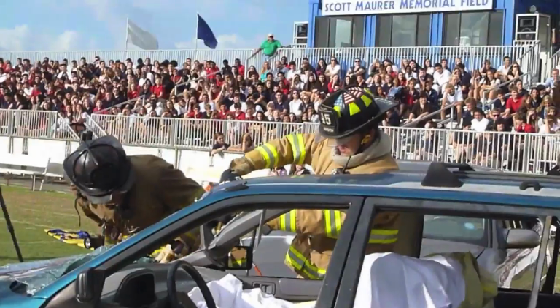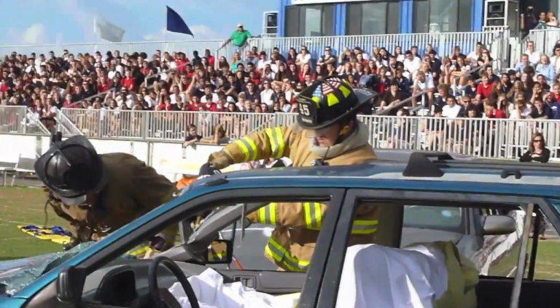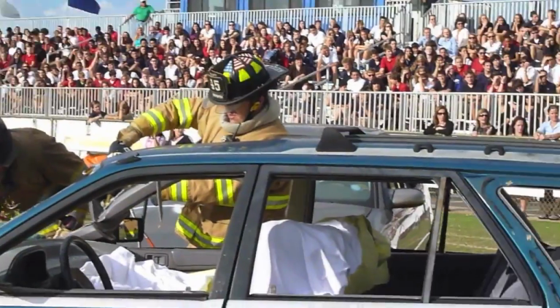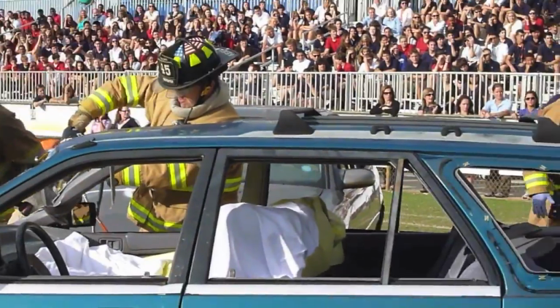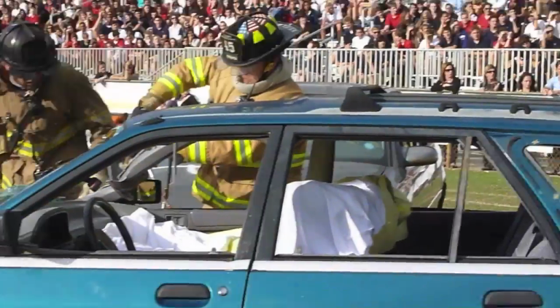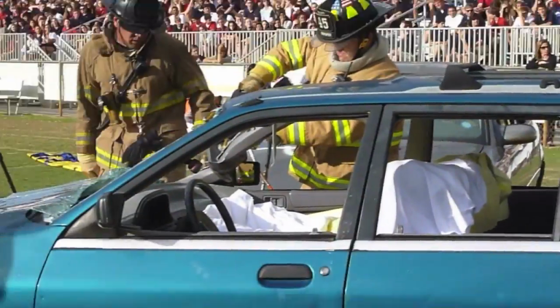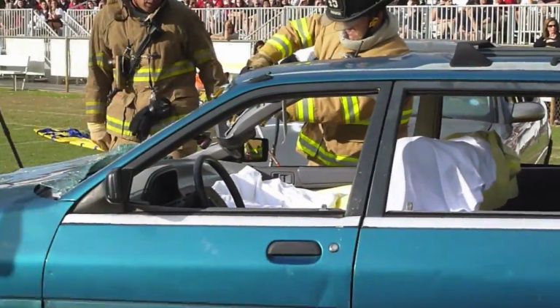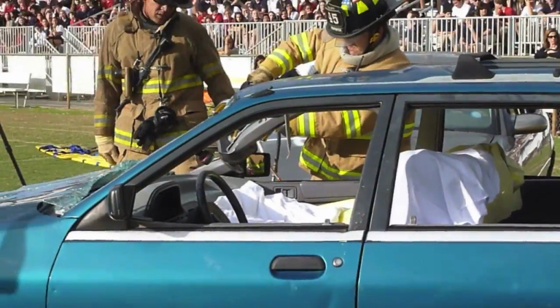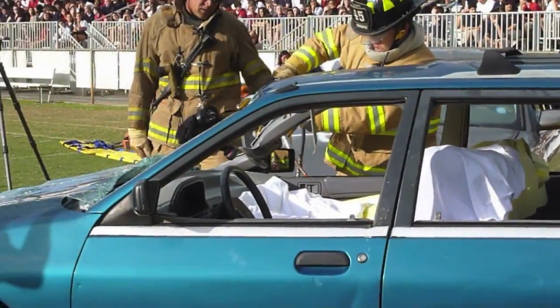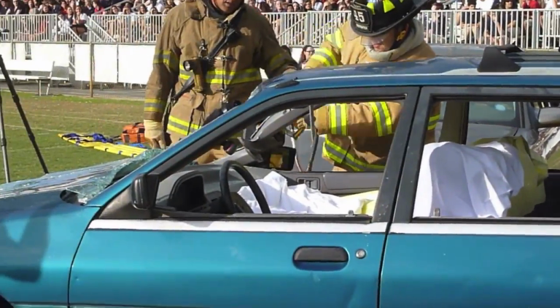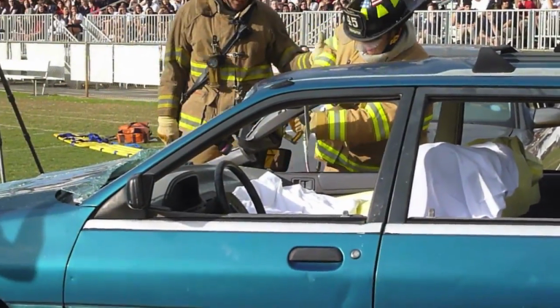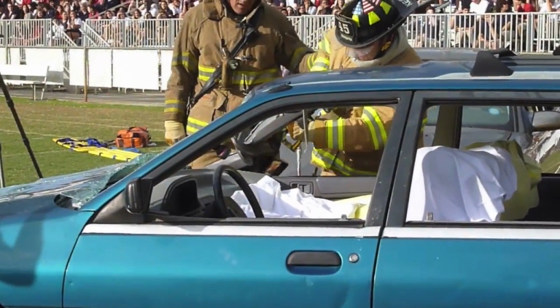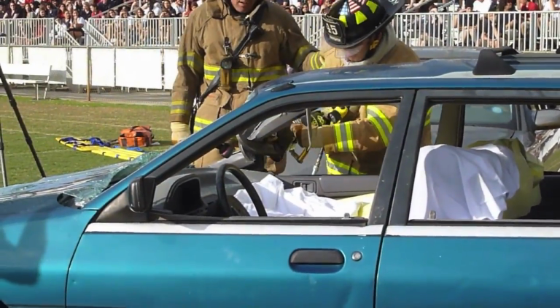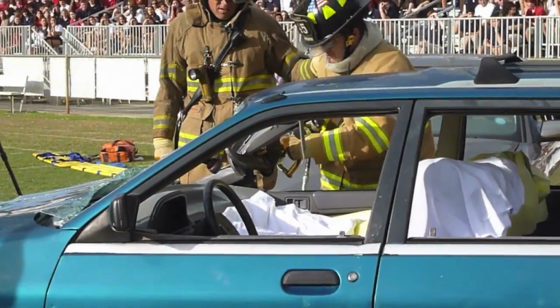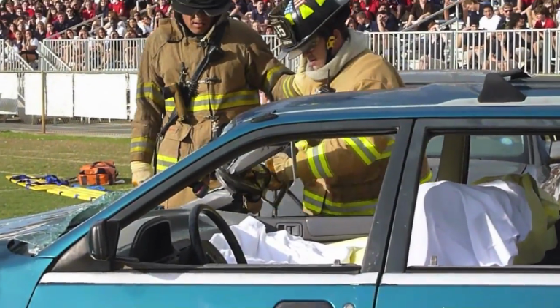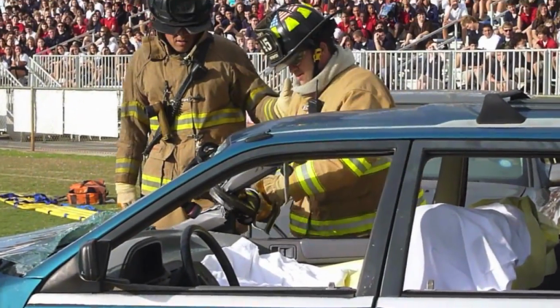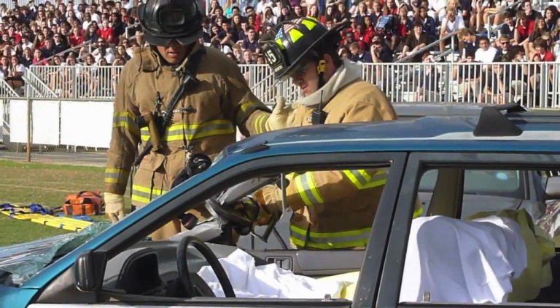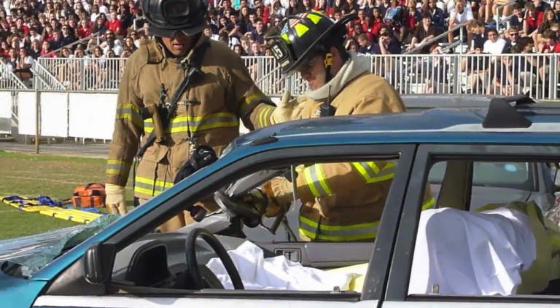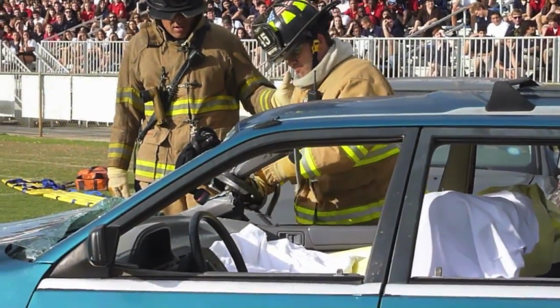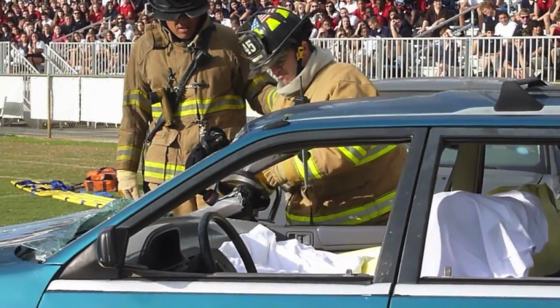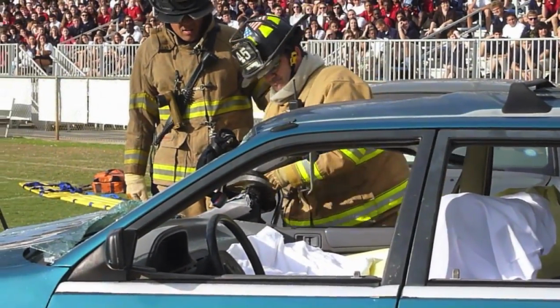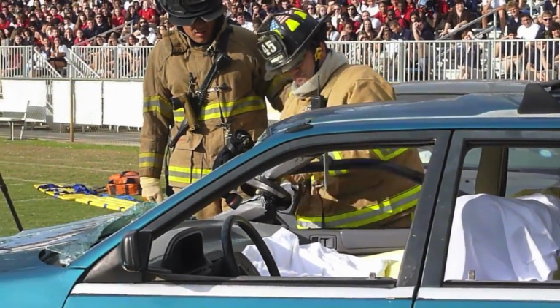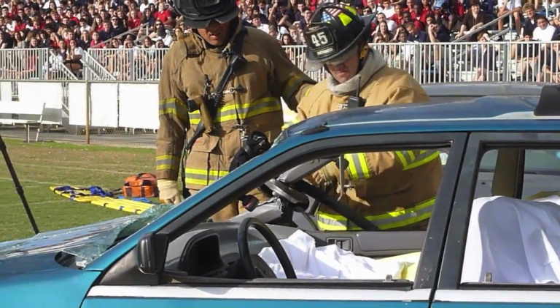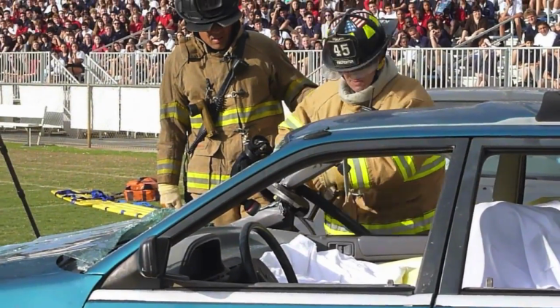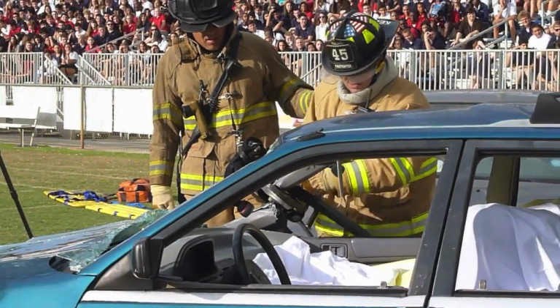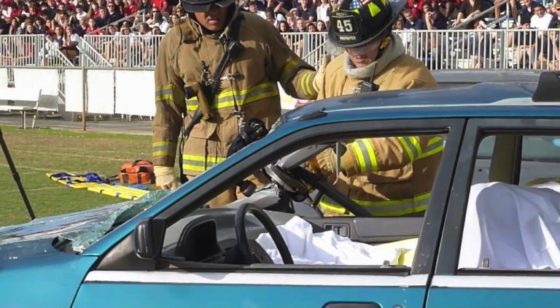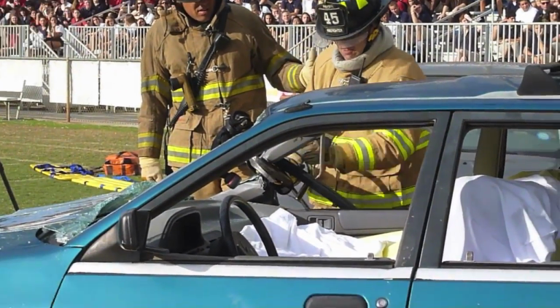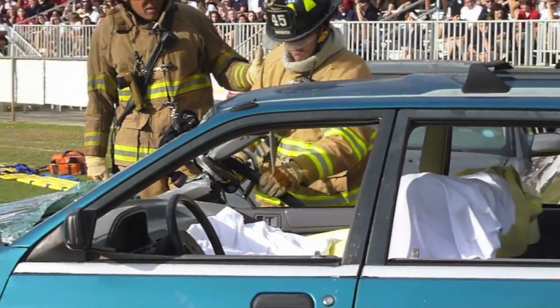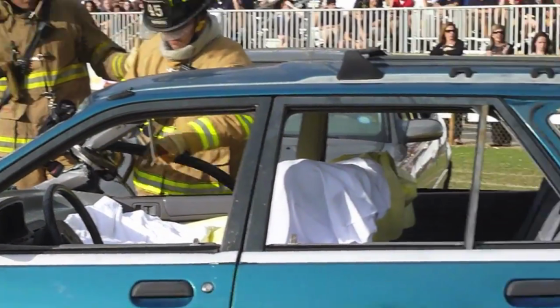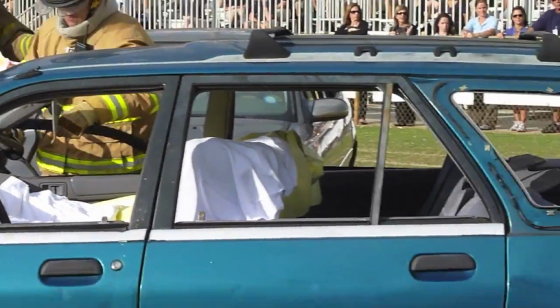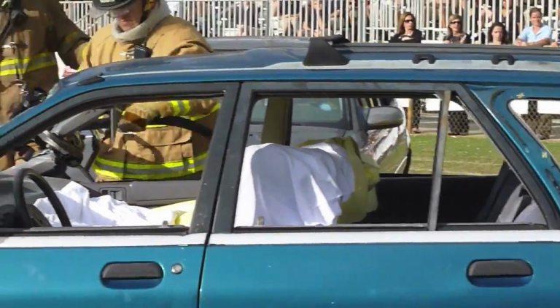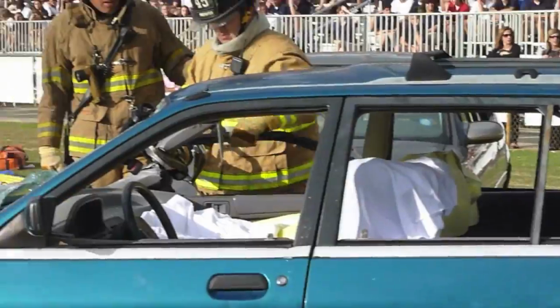What they're doing is they're going to cut the roof off from the door, and they're using what's called the jaws of life — you've heard that term before.